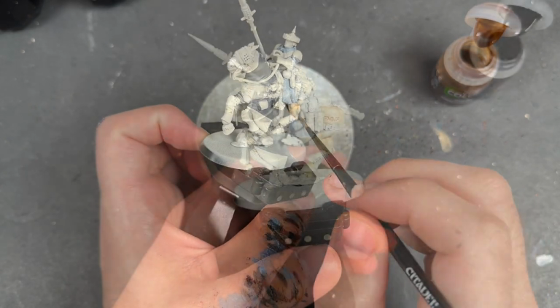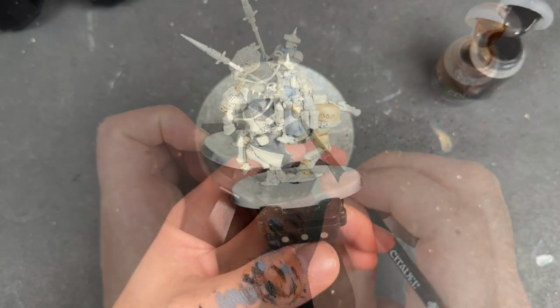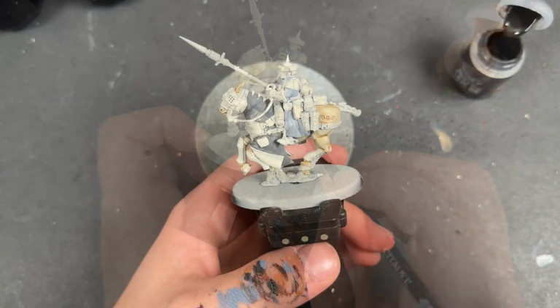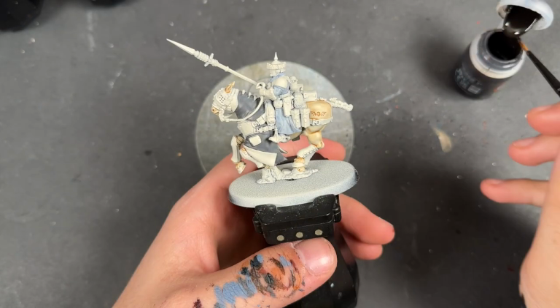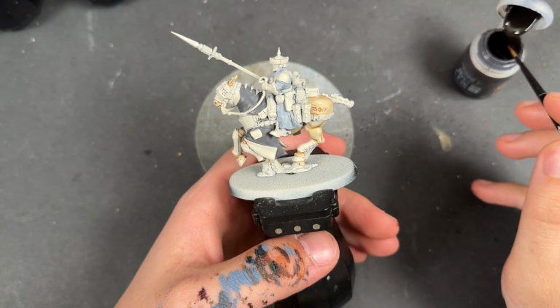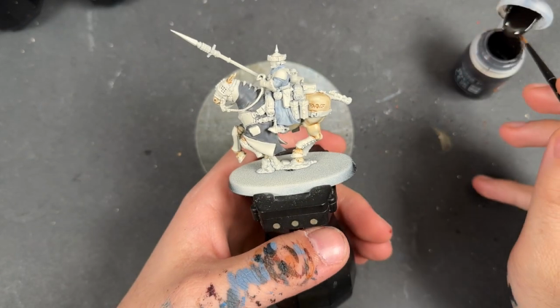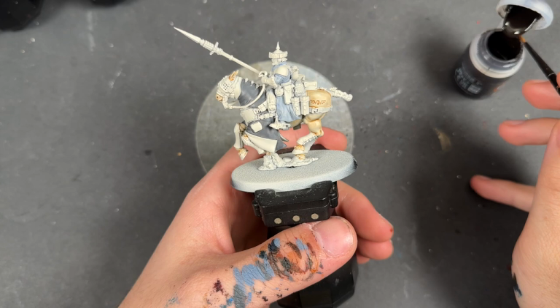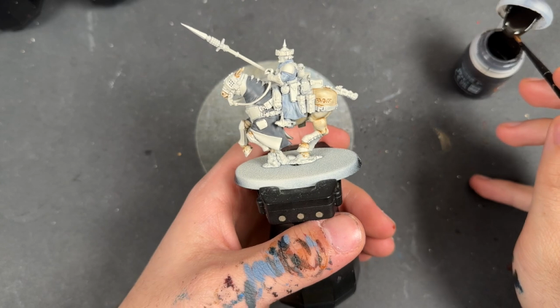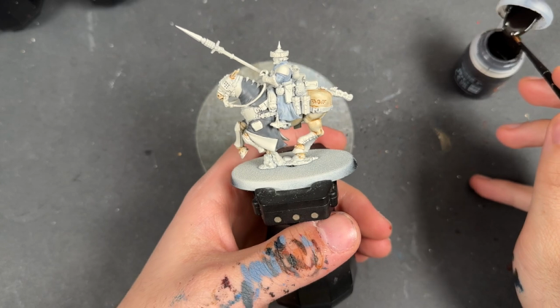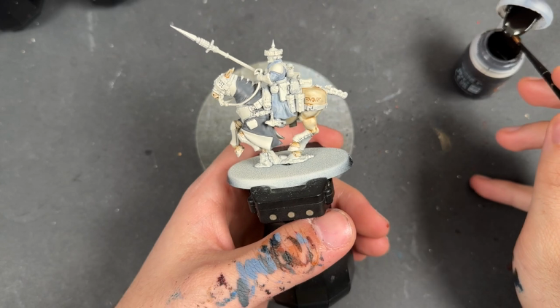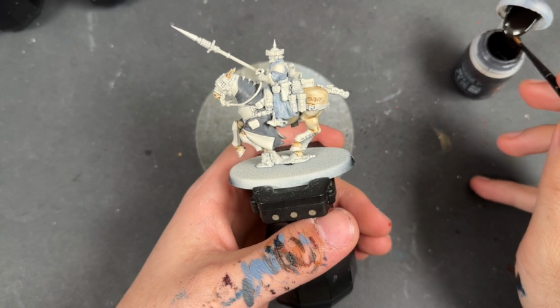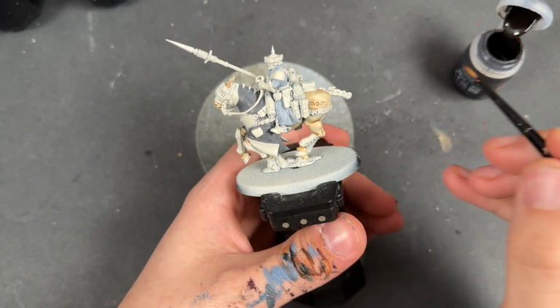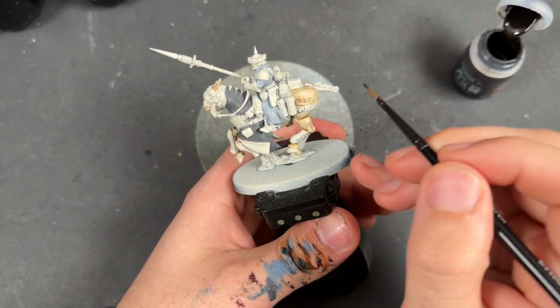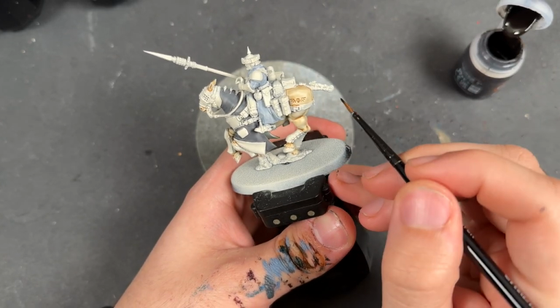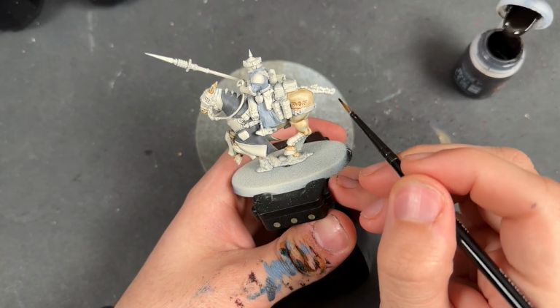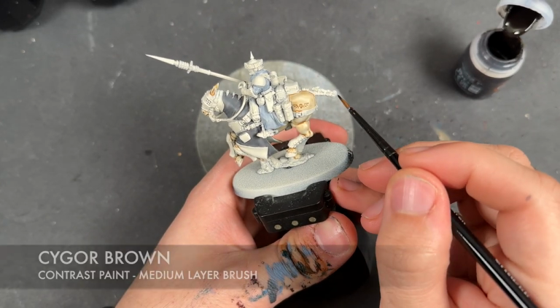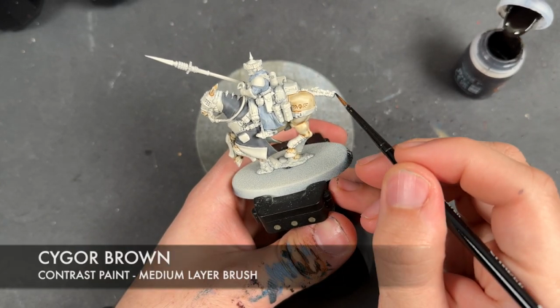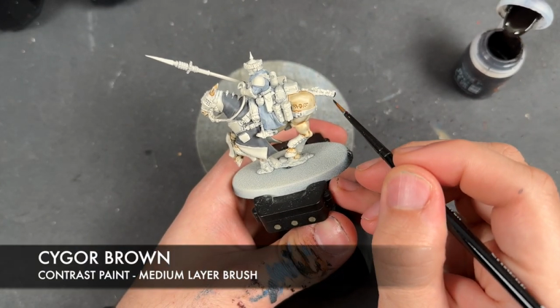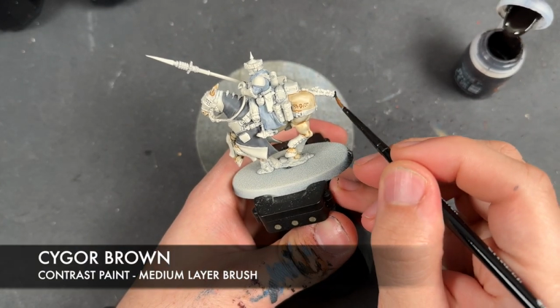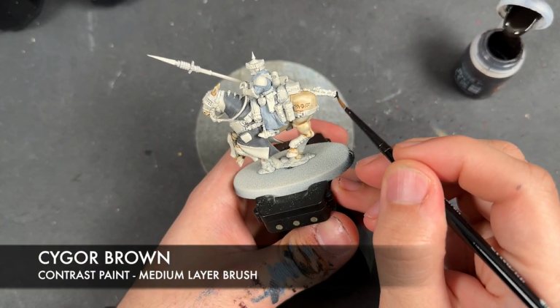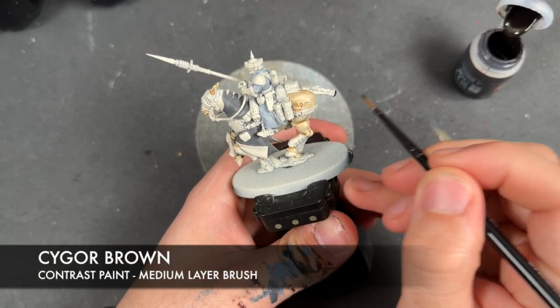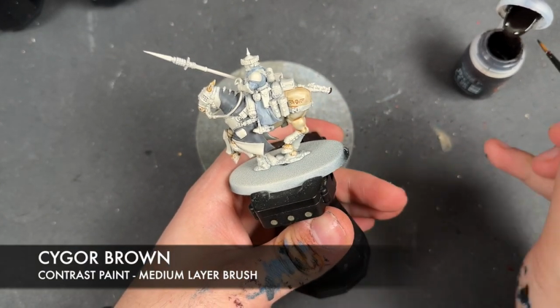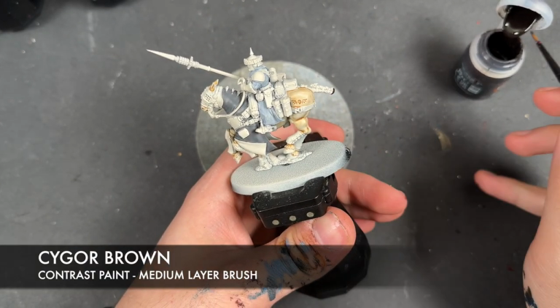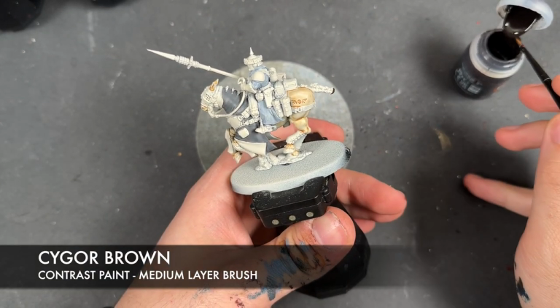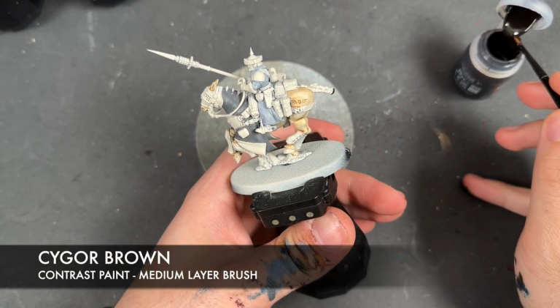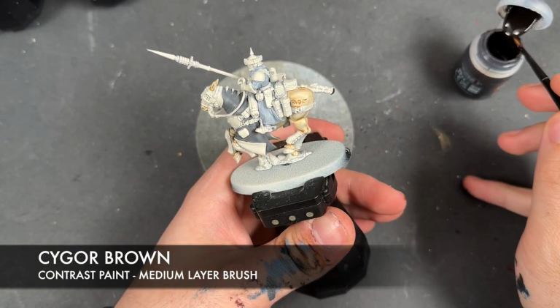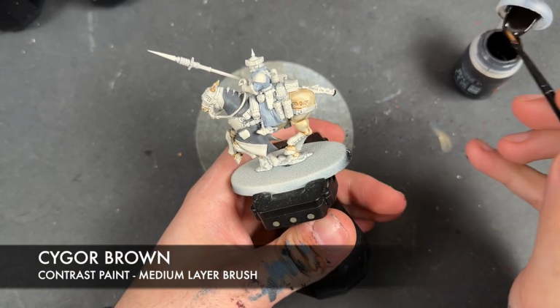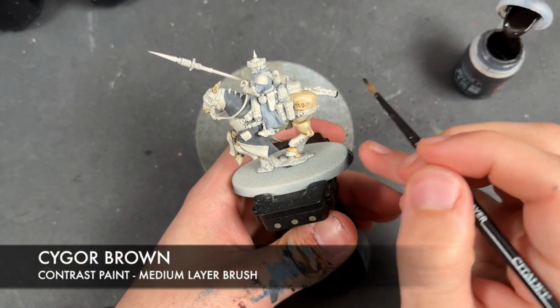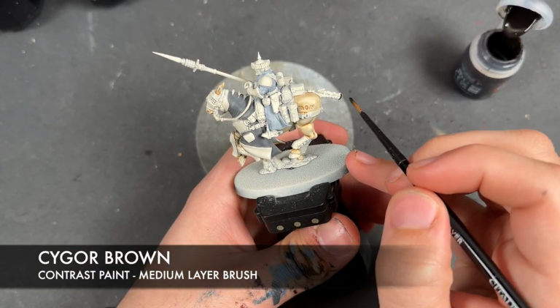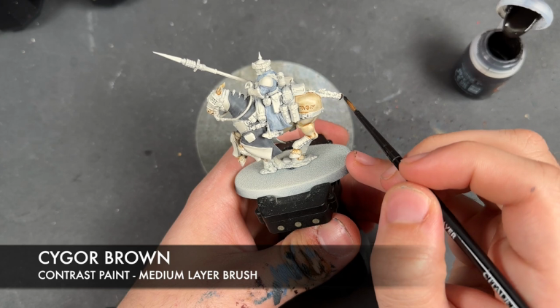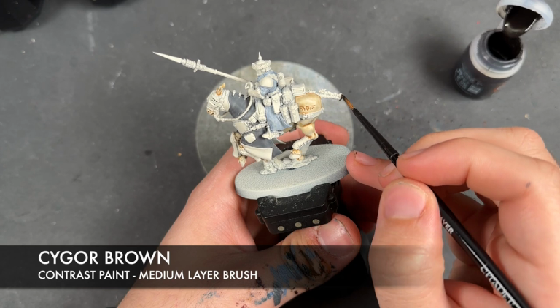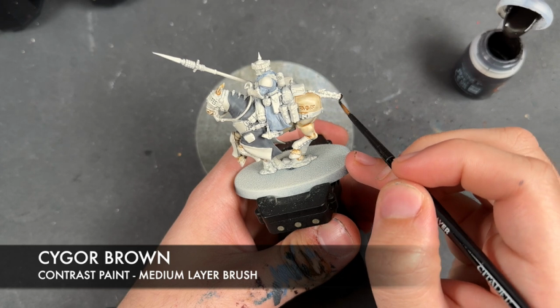With that Seraphim Sepia all applied, we then take Sygore Brown and apply this over the top of the tail and the ankles.